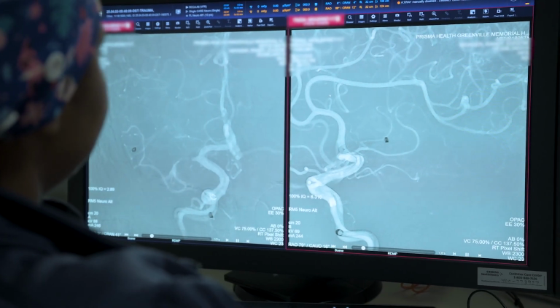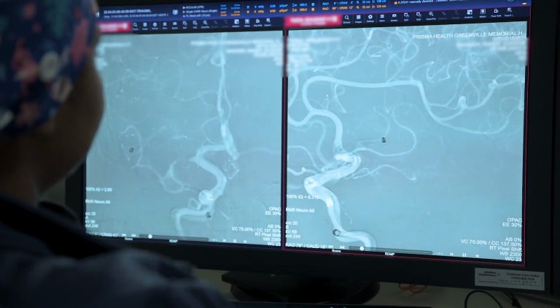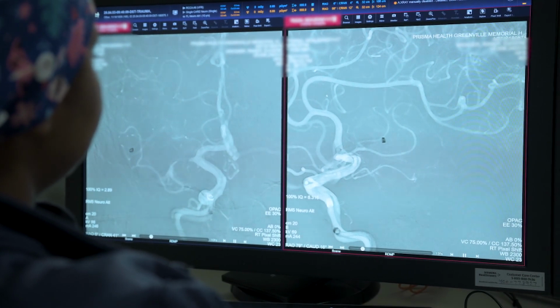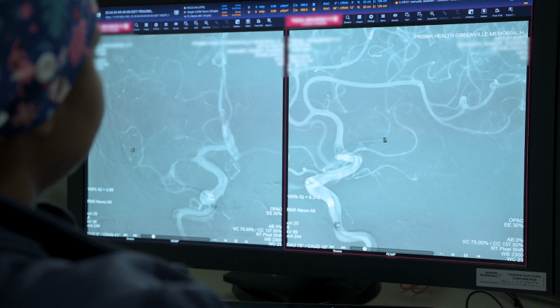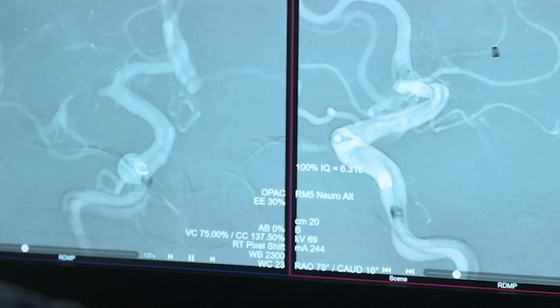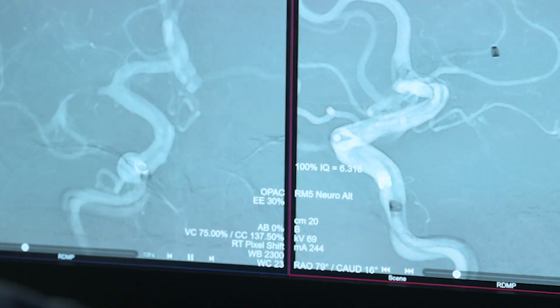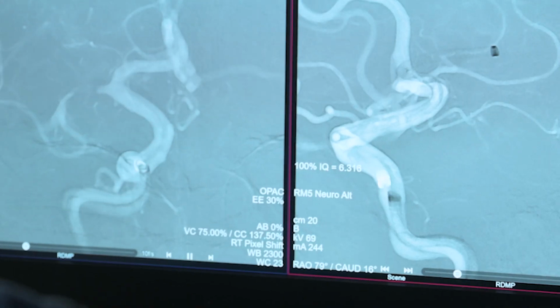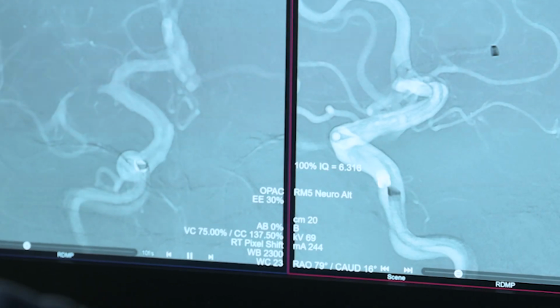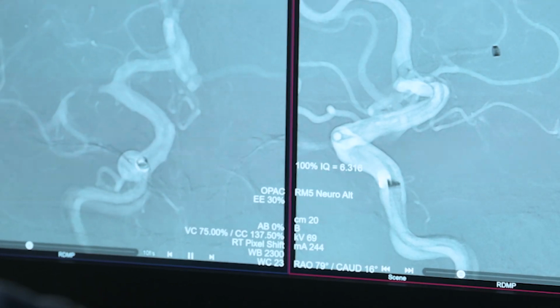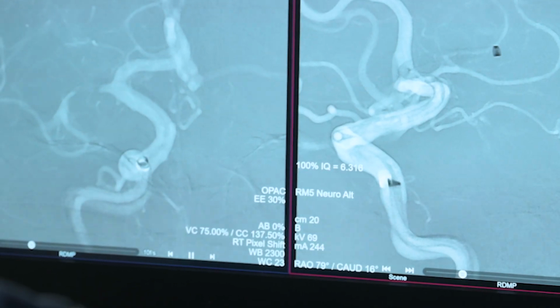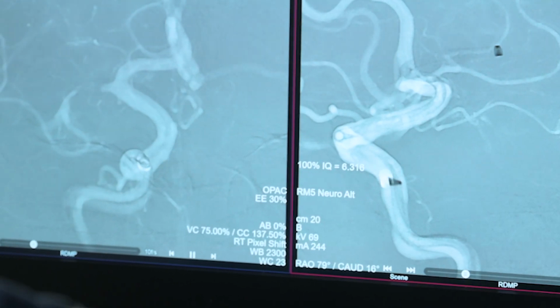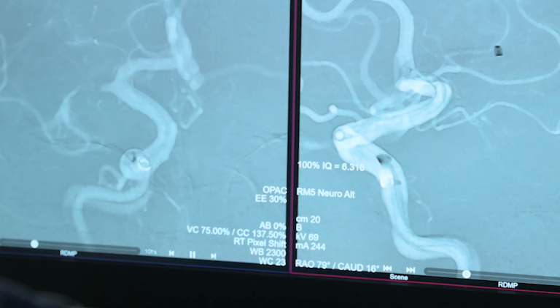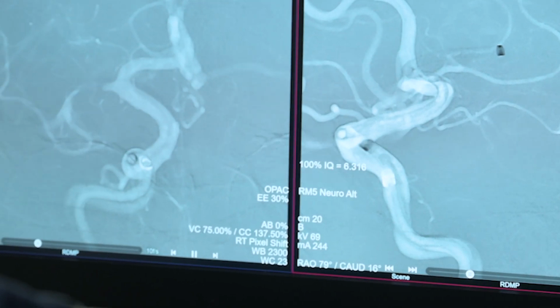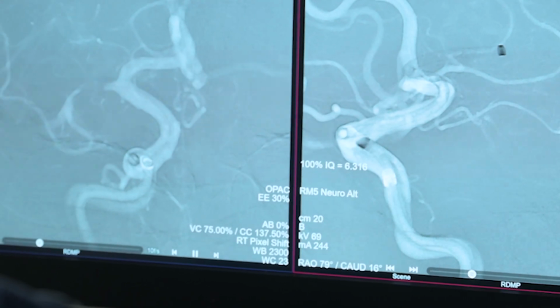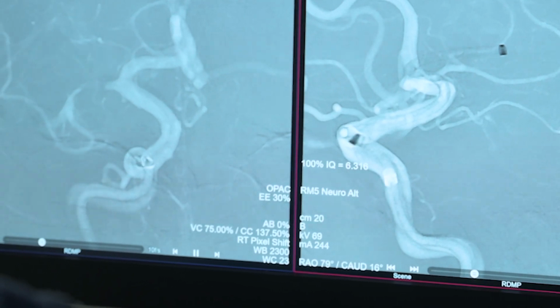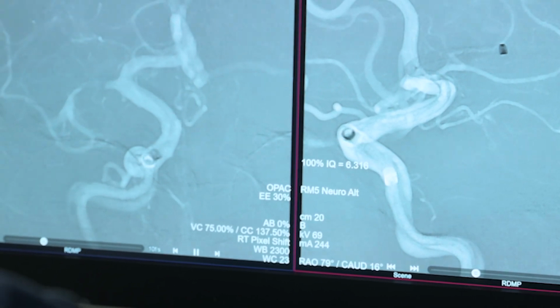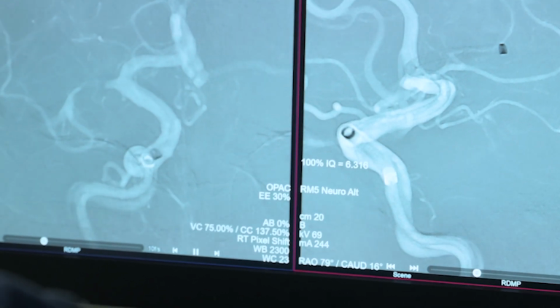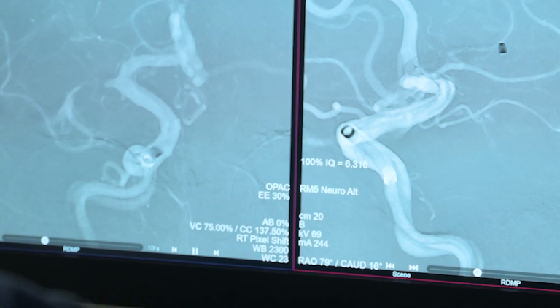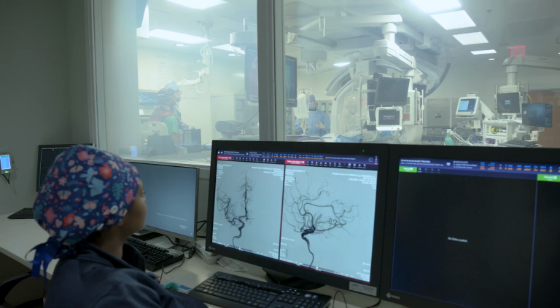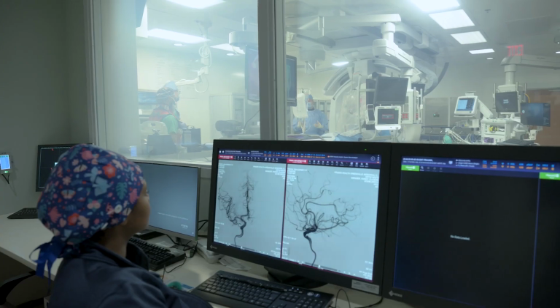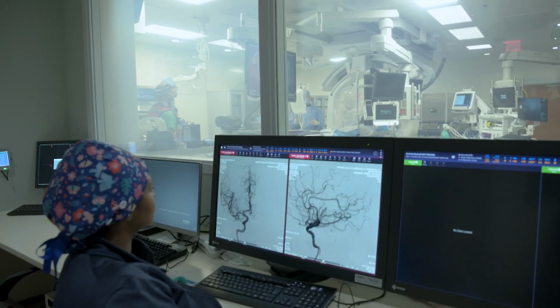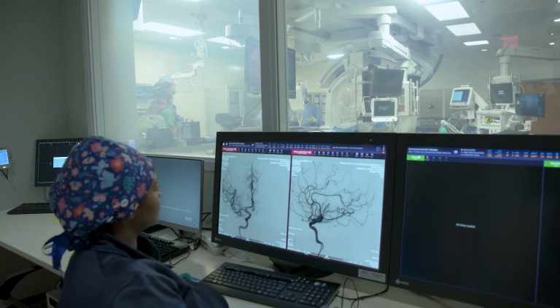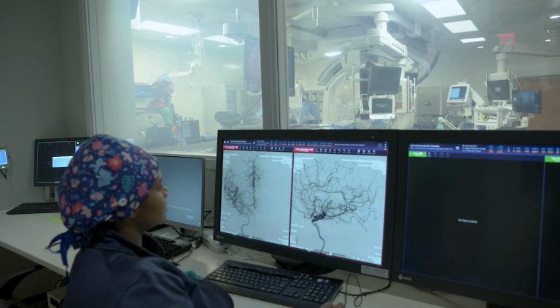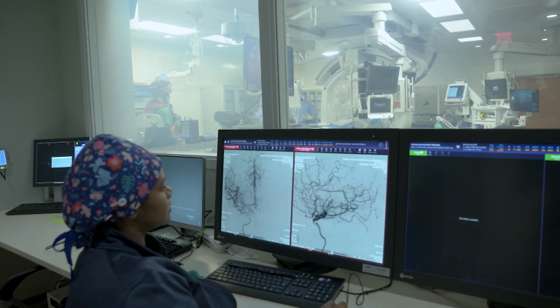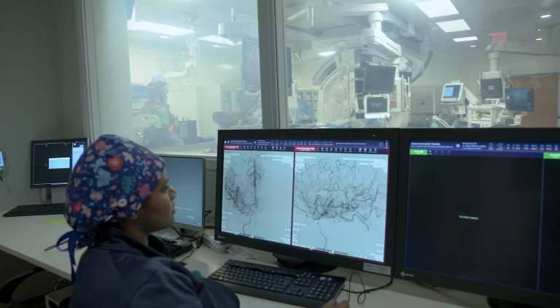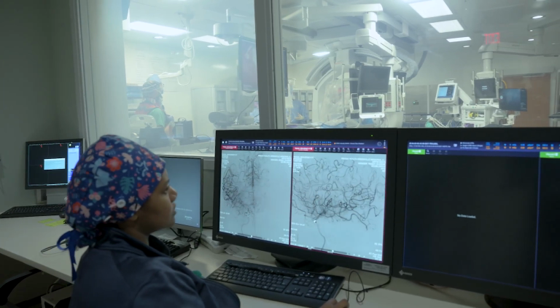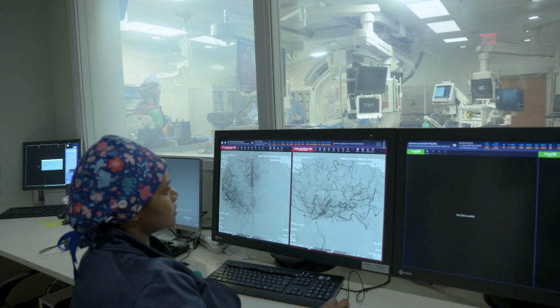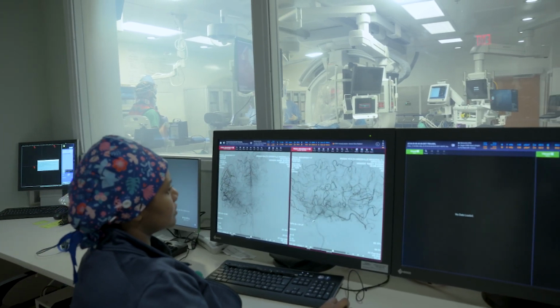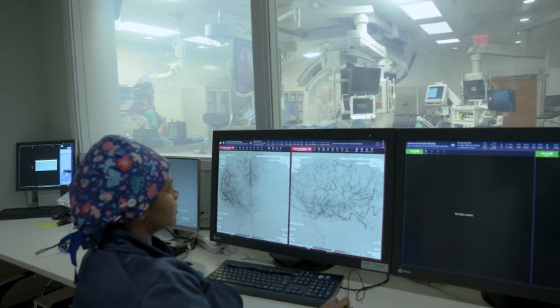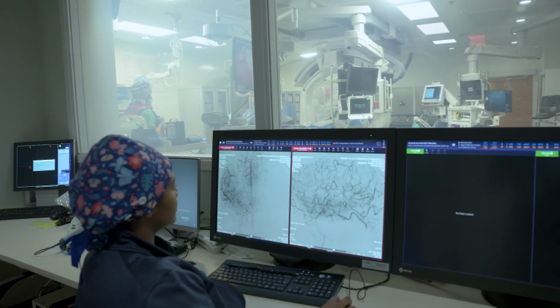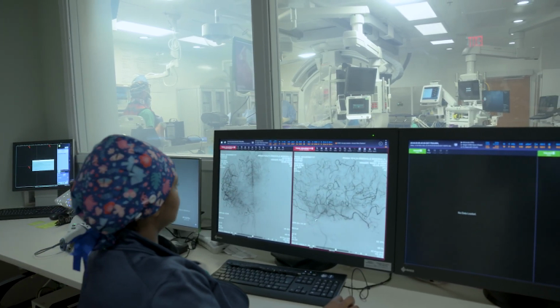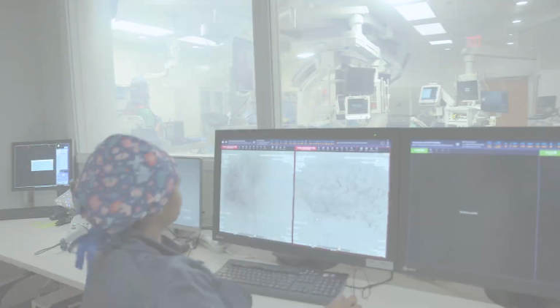State-of-the-art image-guided interventions allow for high contrast and sharp images, even in the most complex cases.